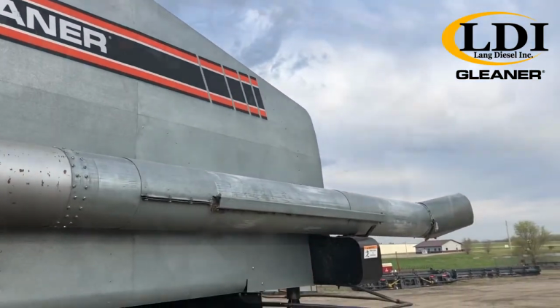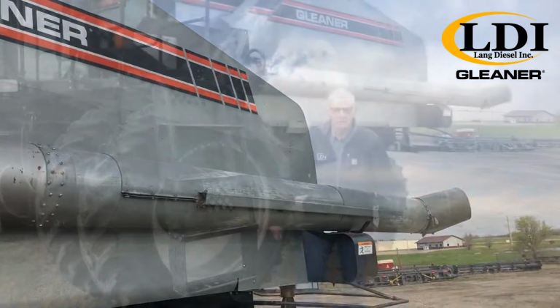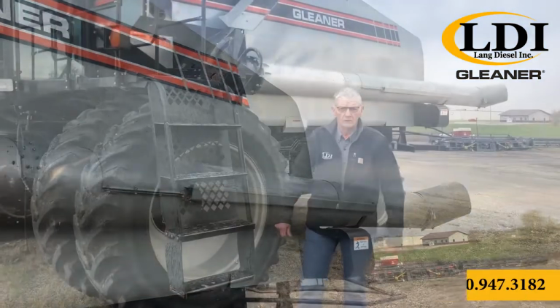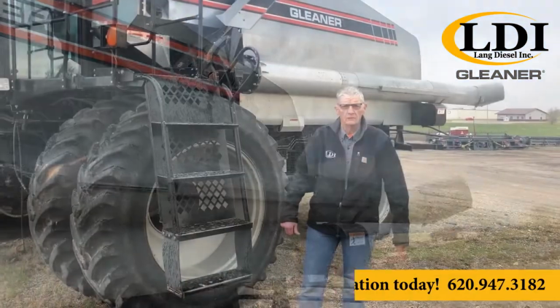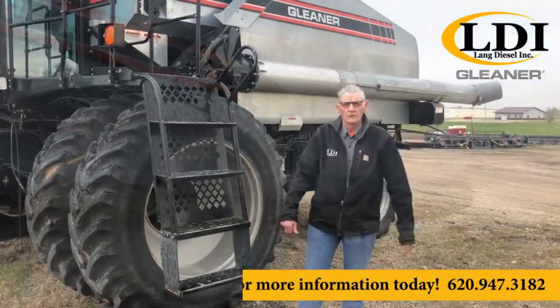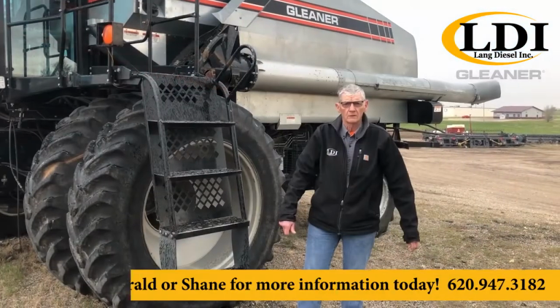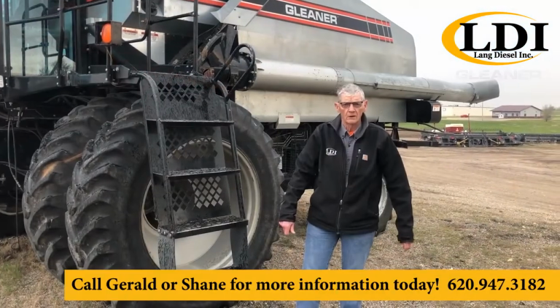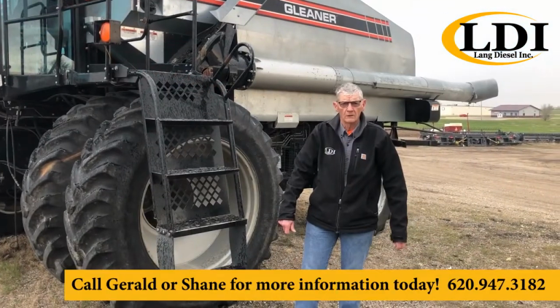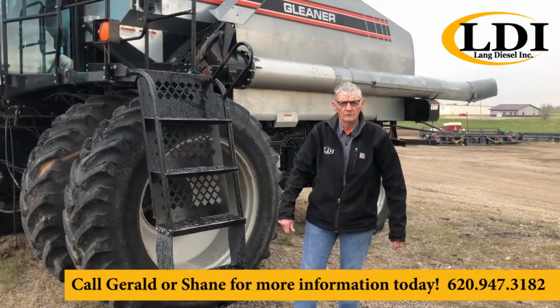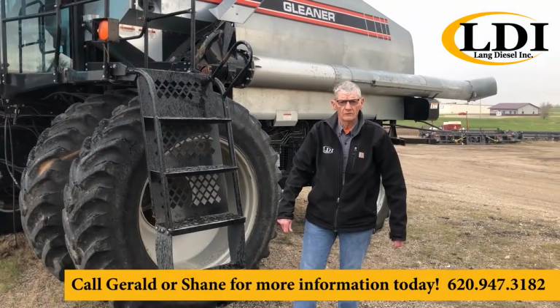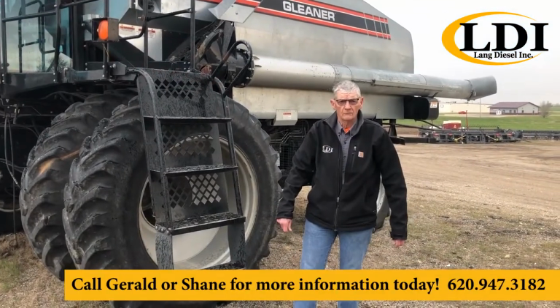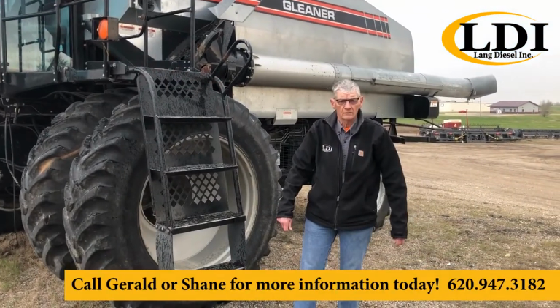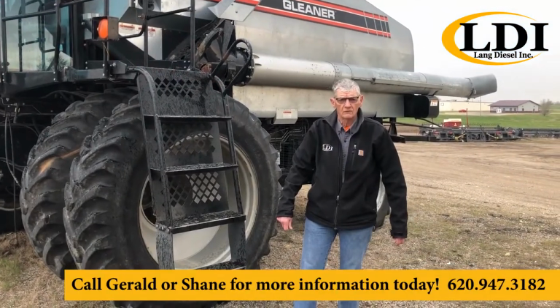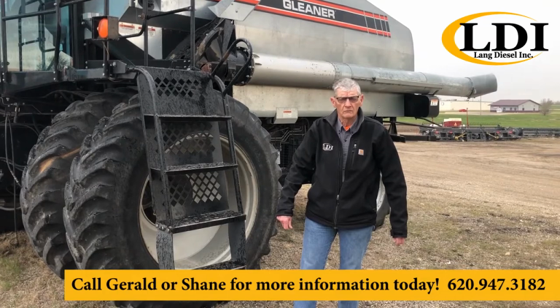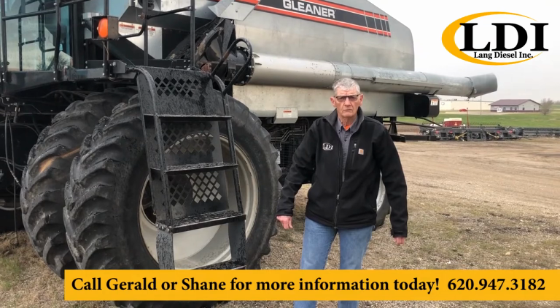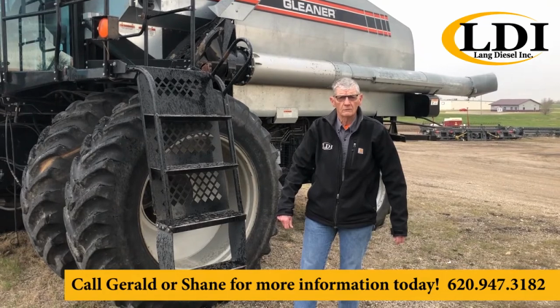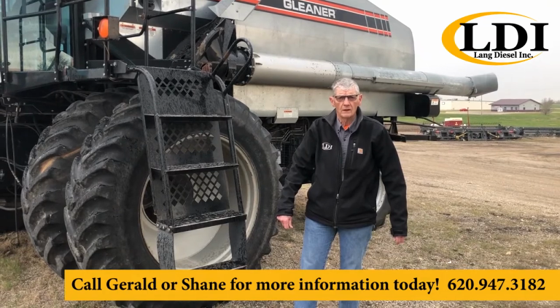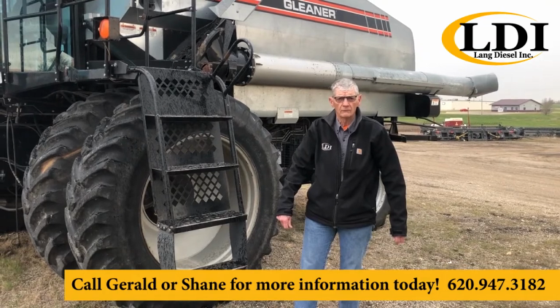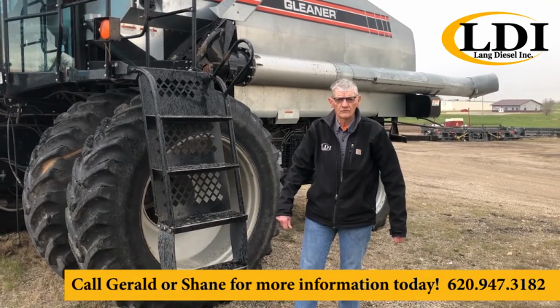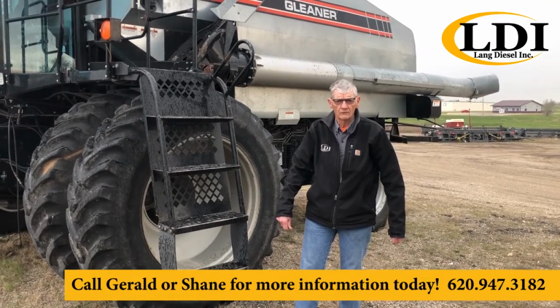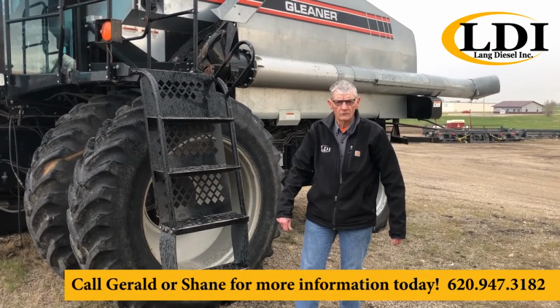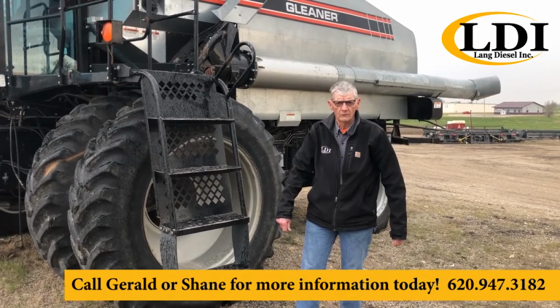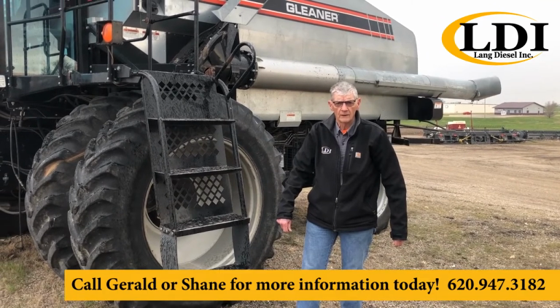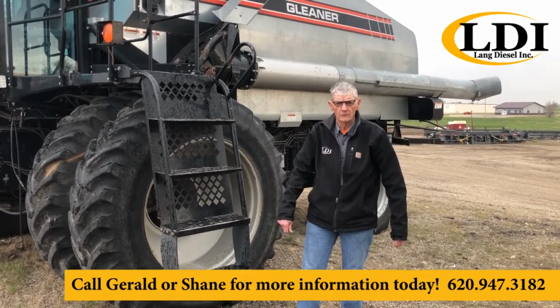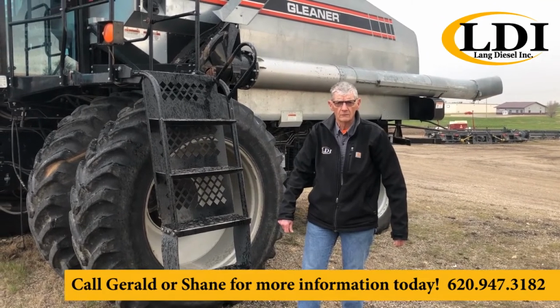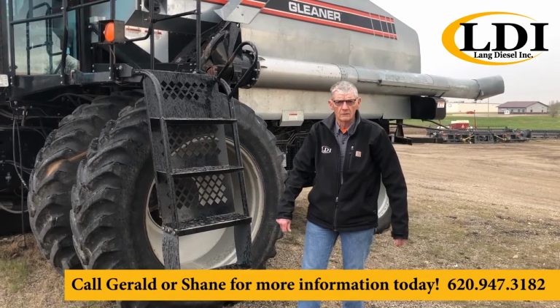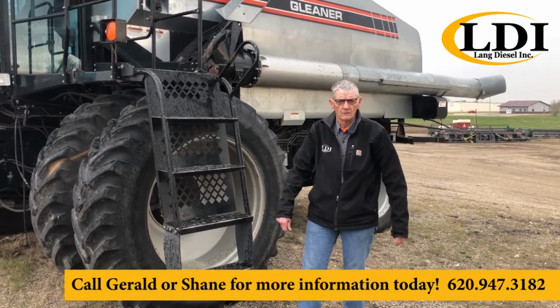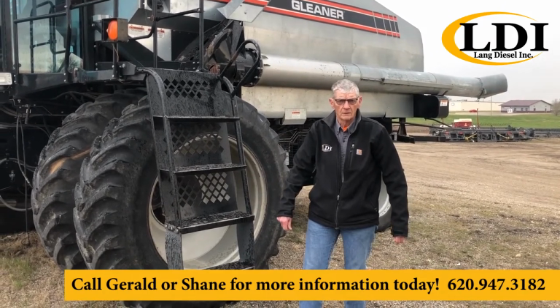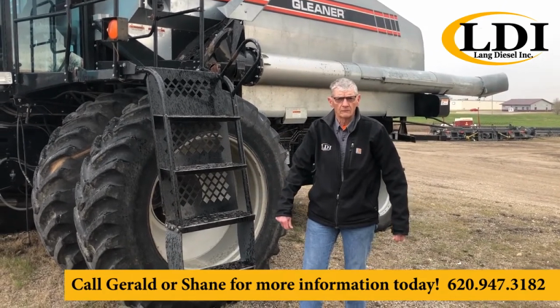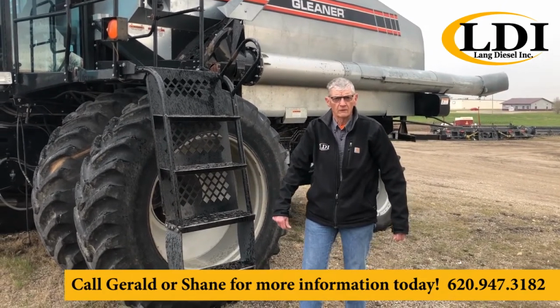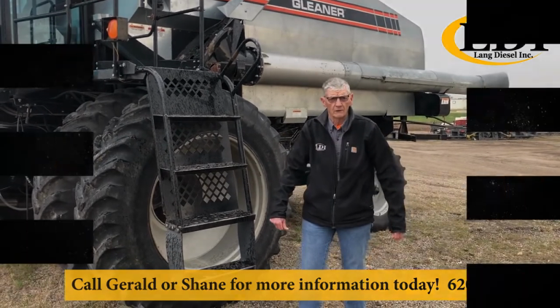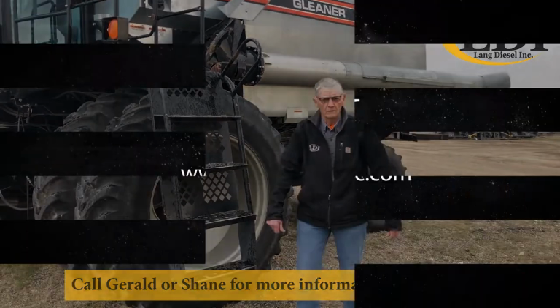Give Shane or Gerald a call at 620-947-3182. Keep the faith. Thank you.